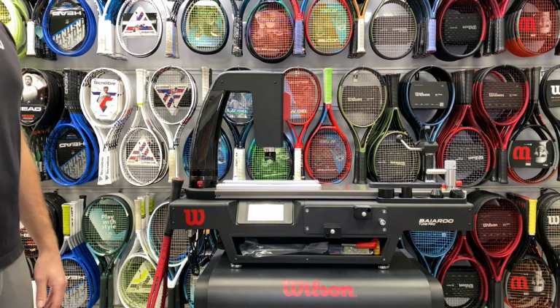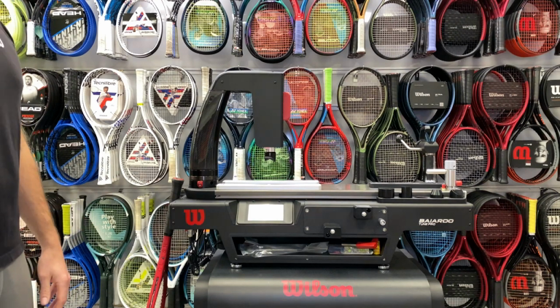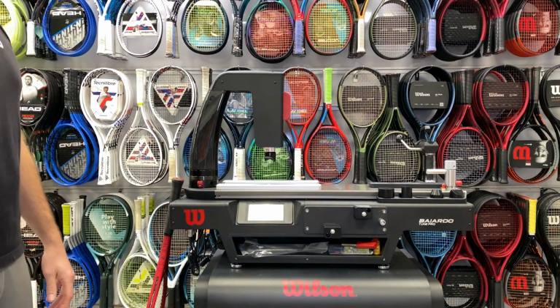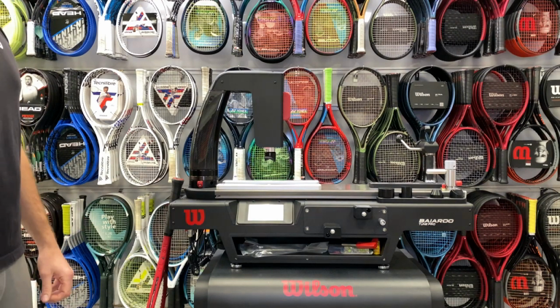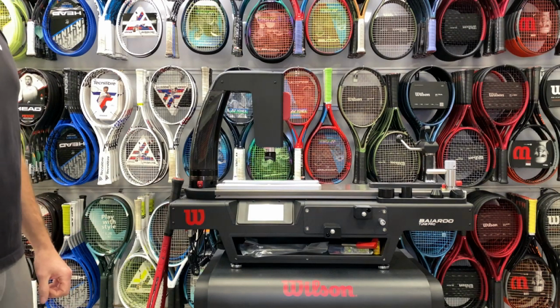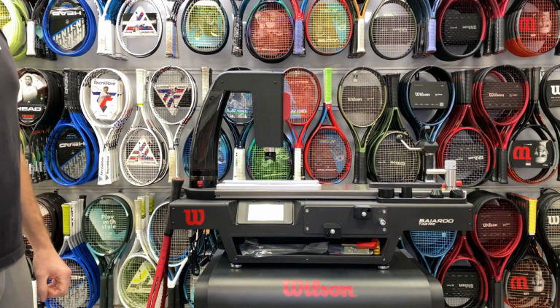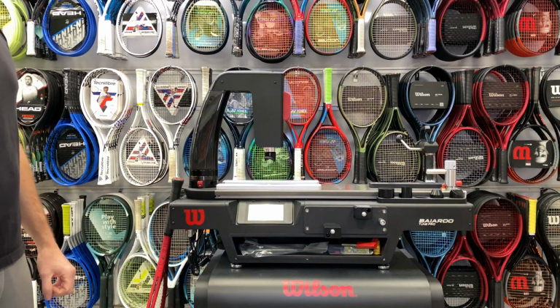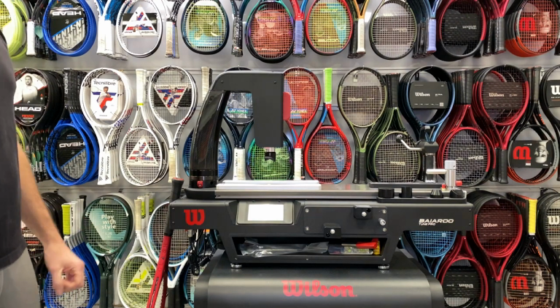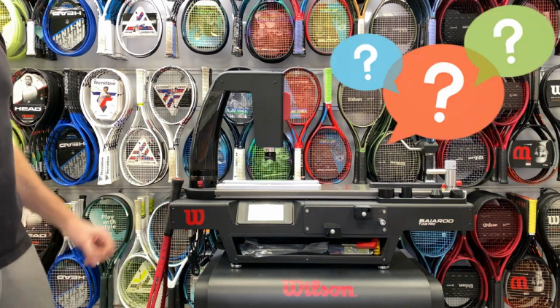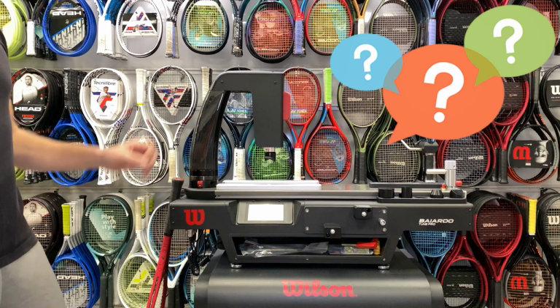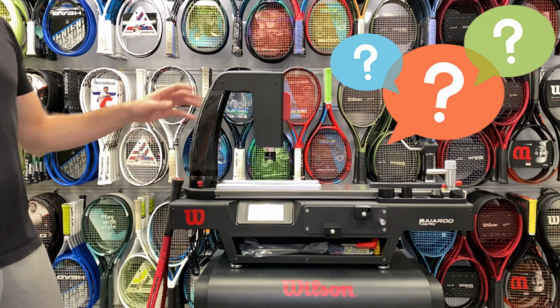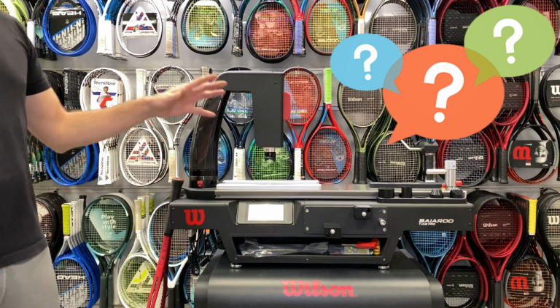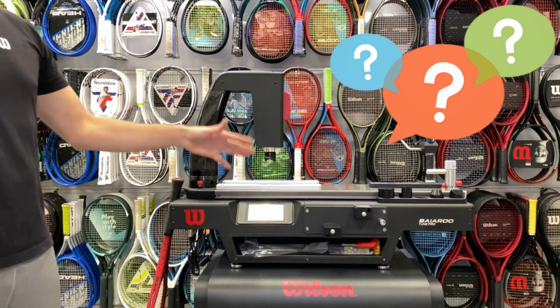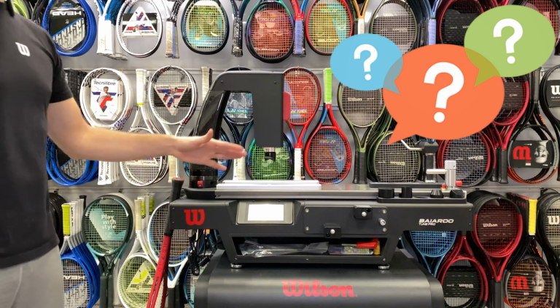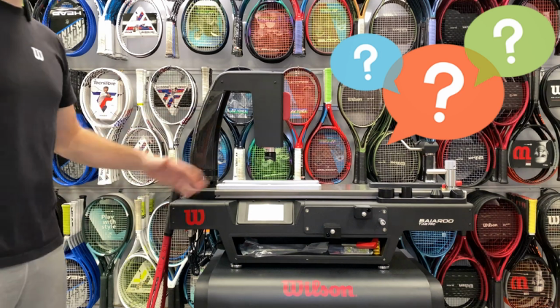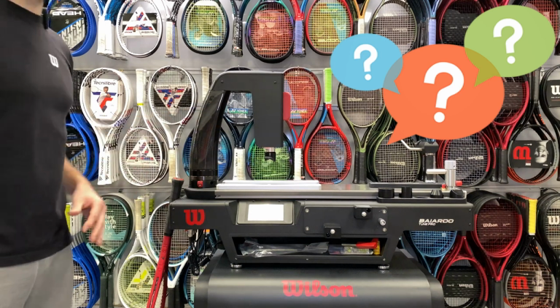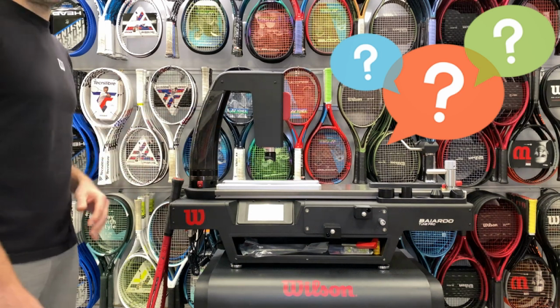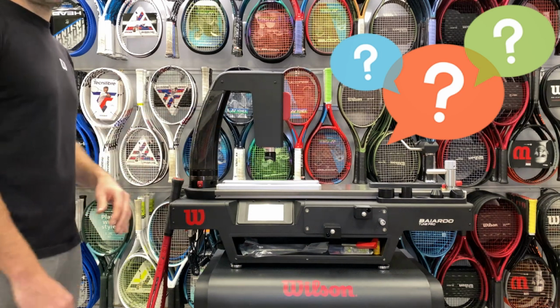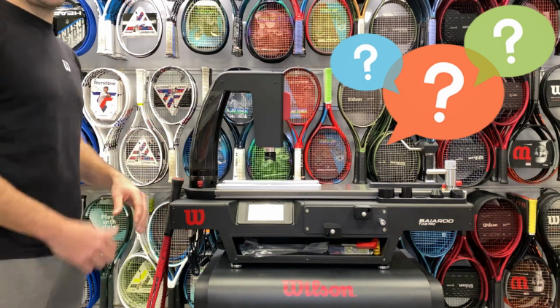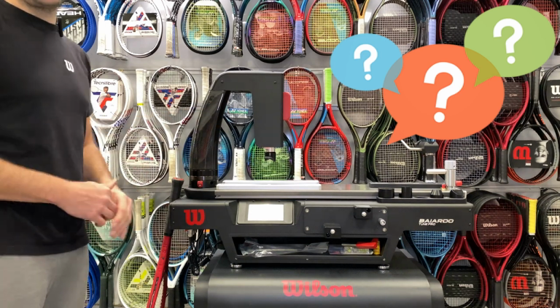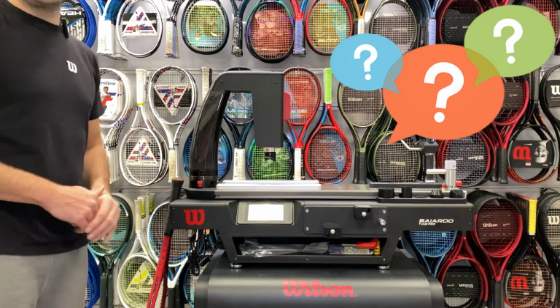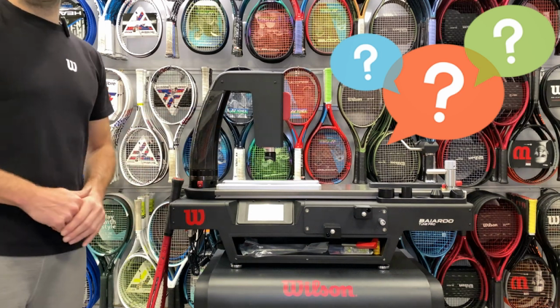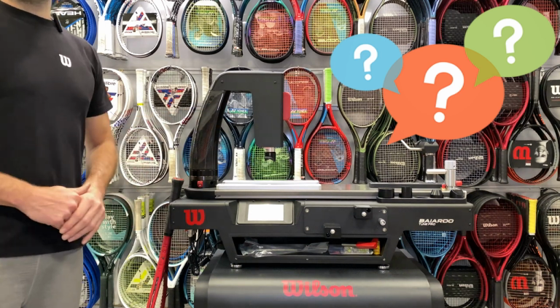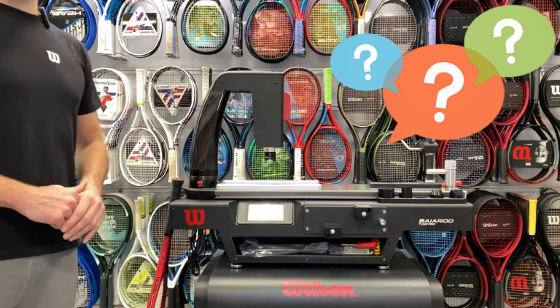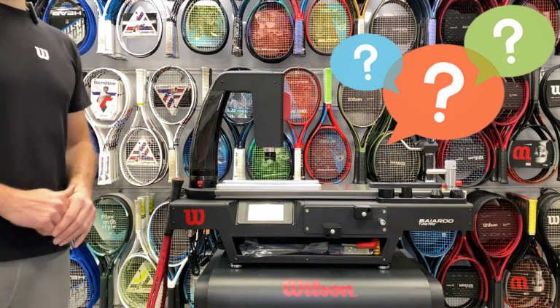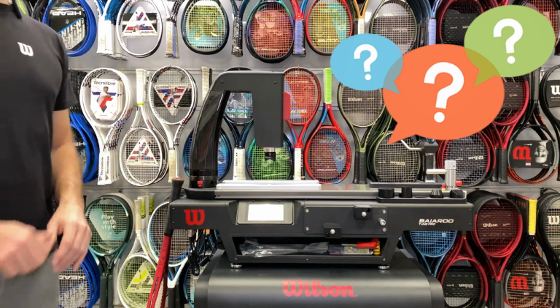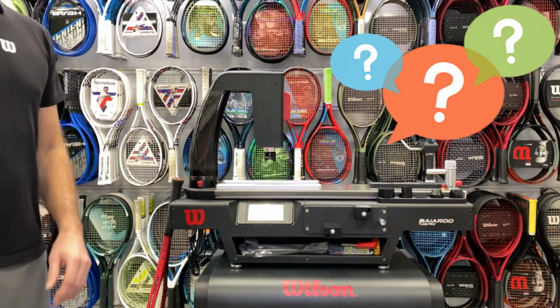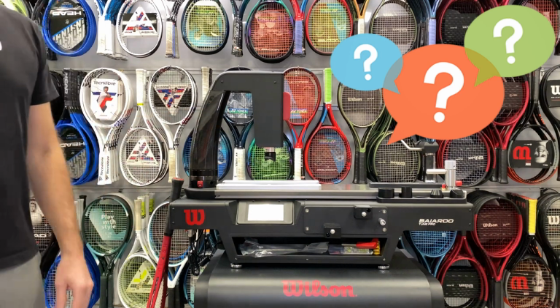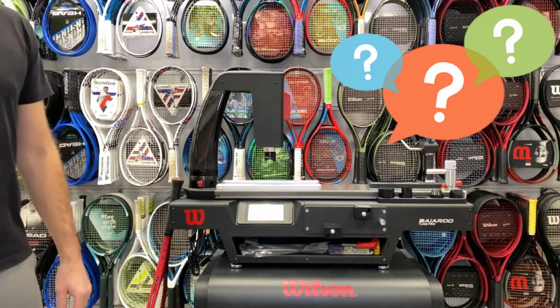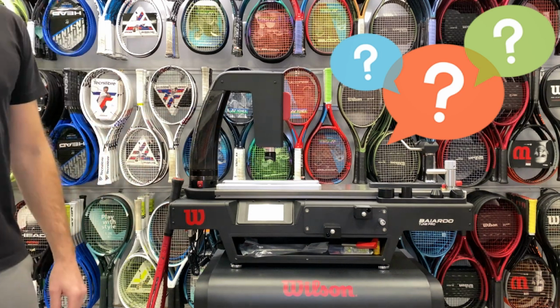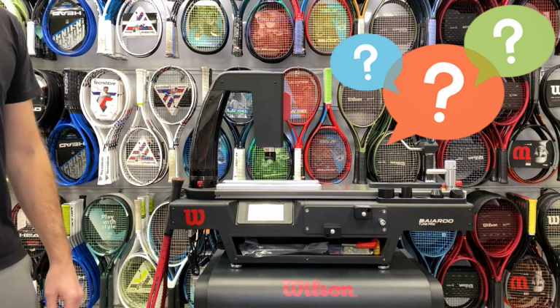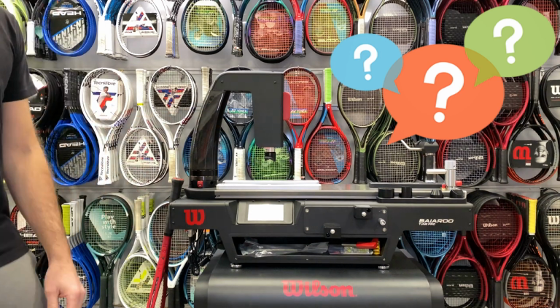If you have any questions about the Ardo Tune Pro, please feel free to comment below.